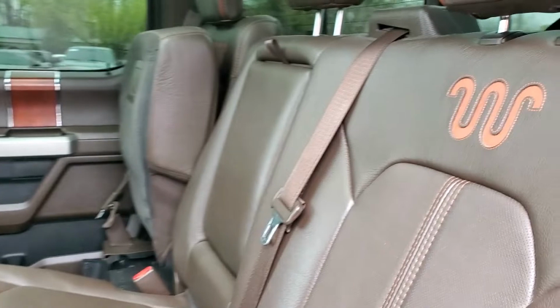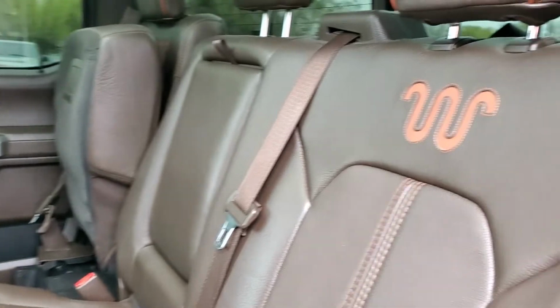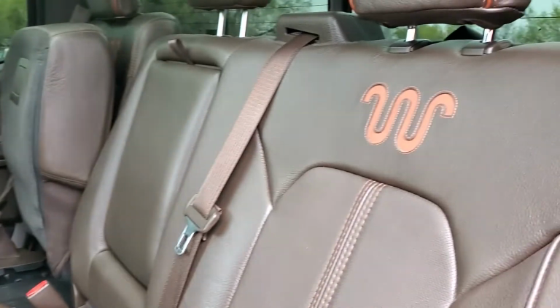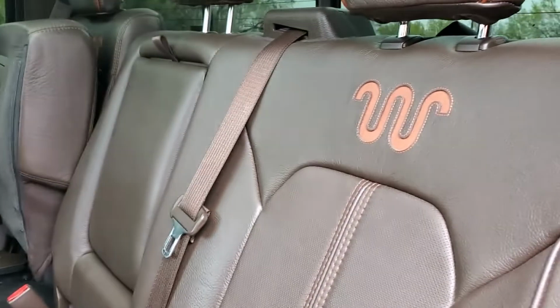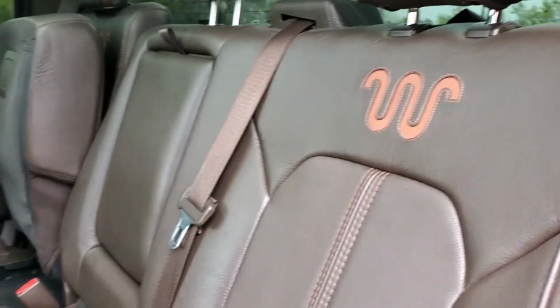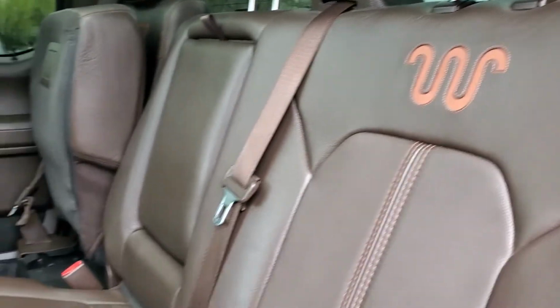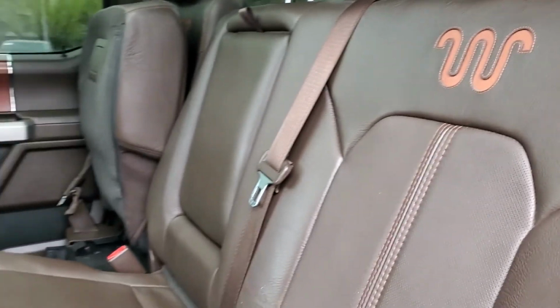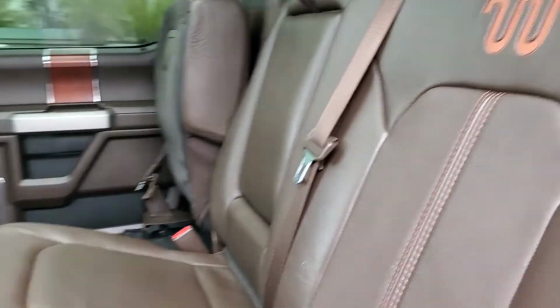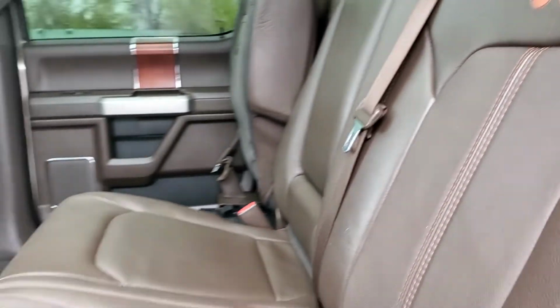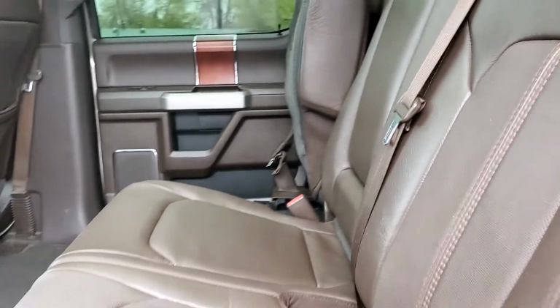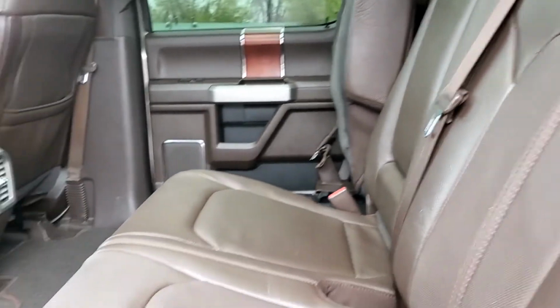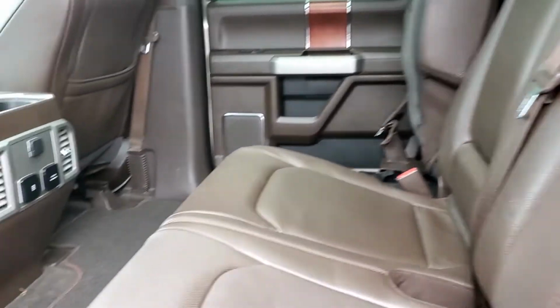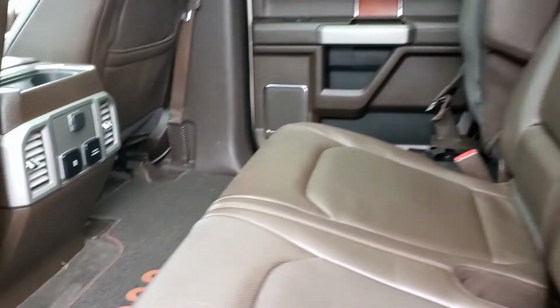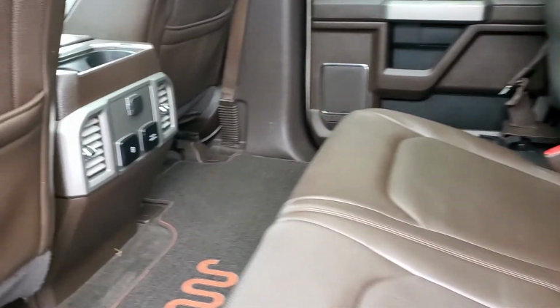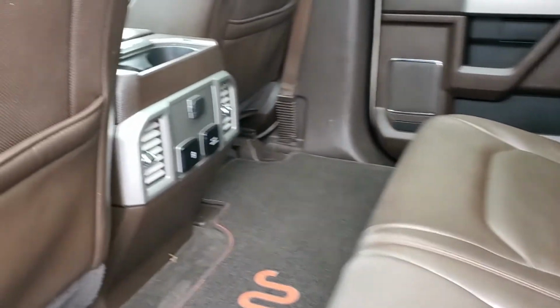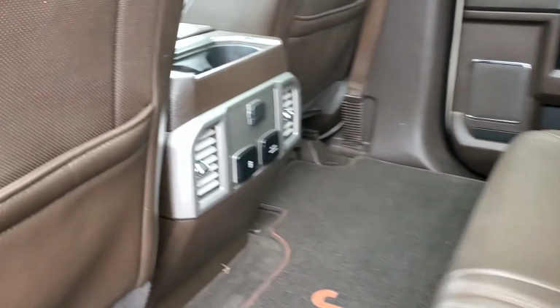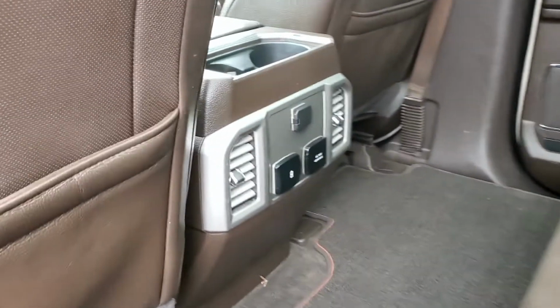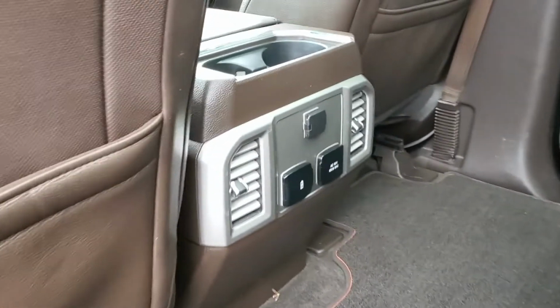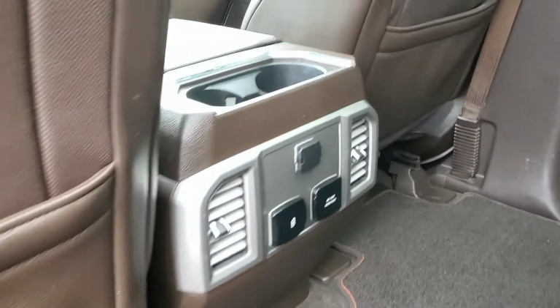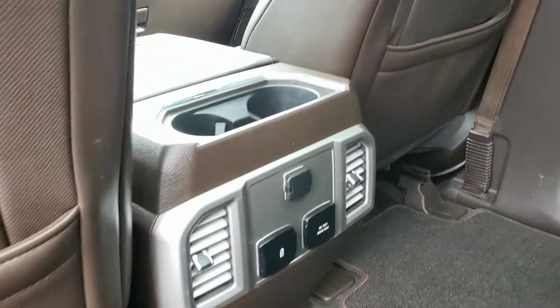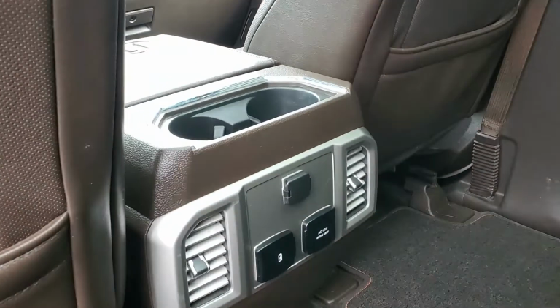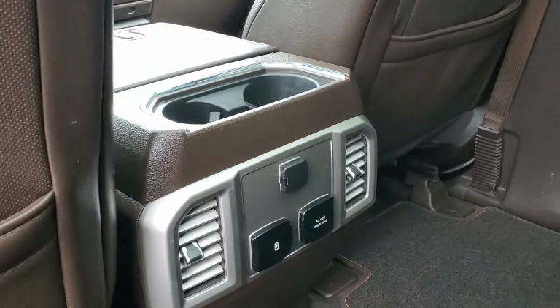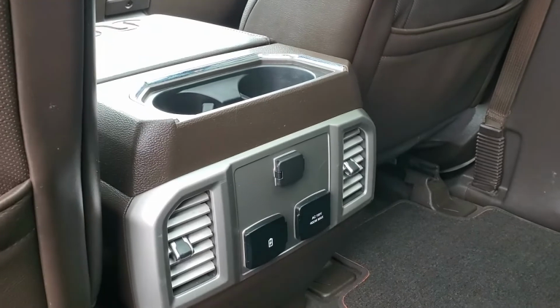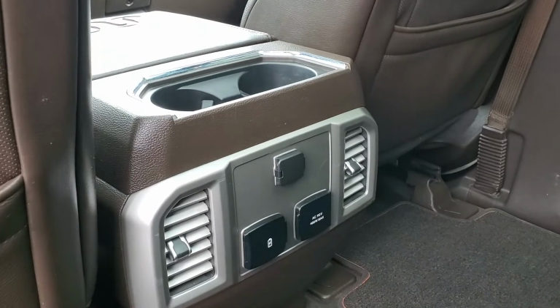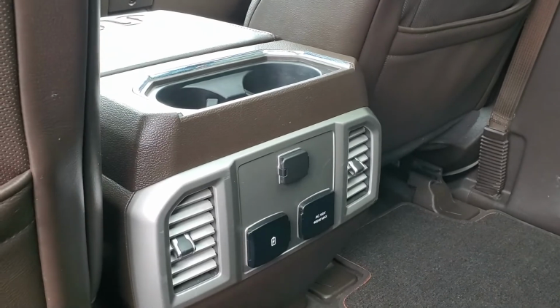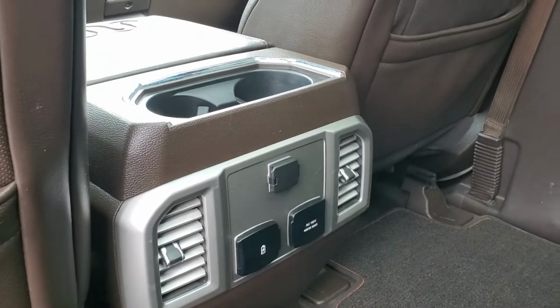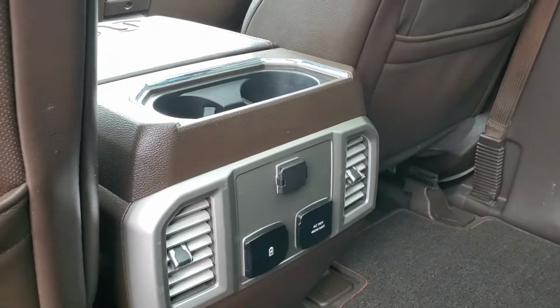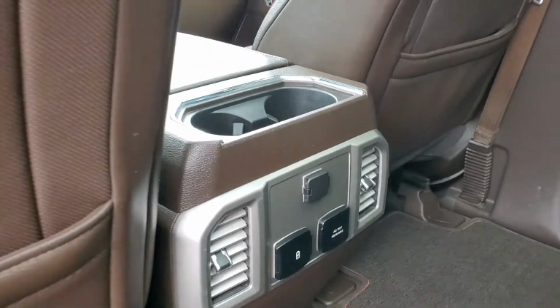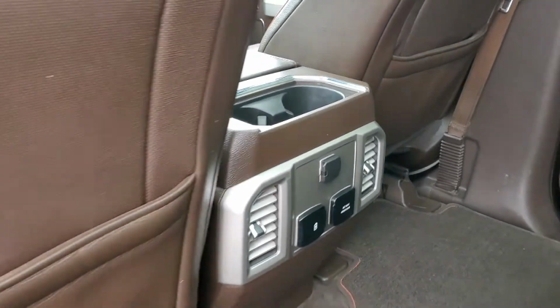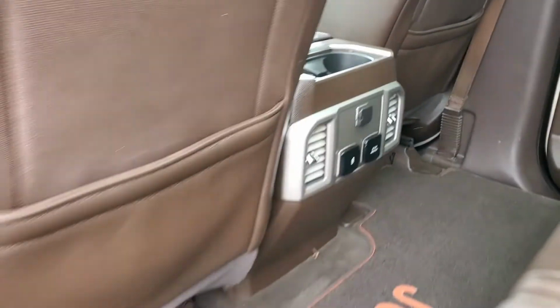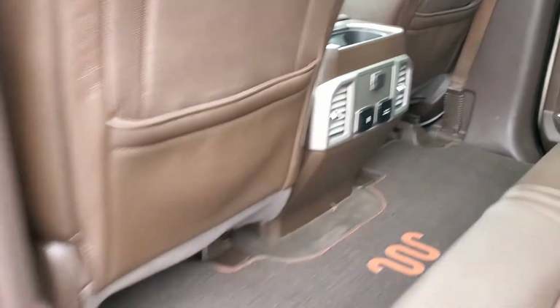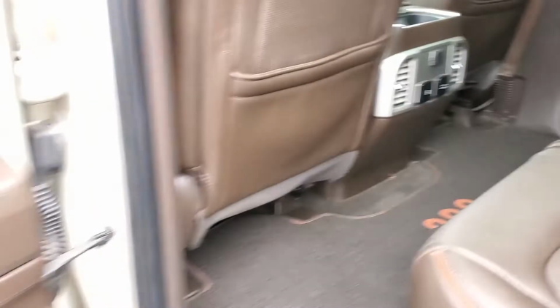There's your King Ranch branding. You can see that they do have brown leather seats and you do have a 110 volt outlet right there.